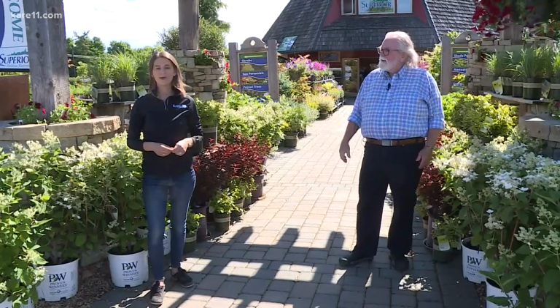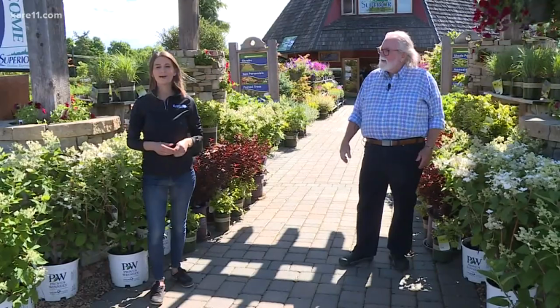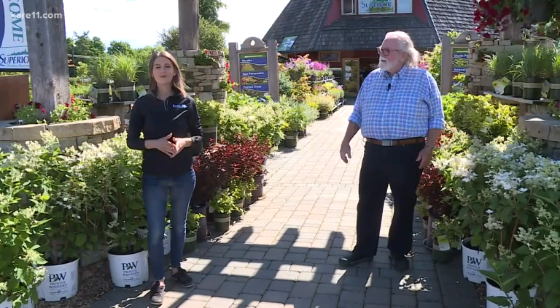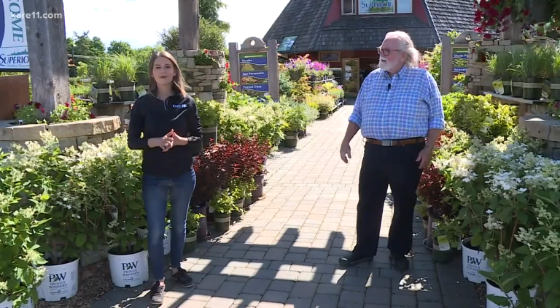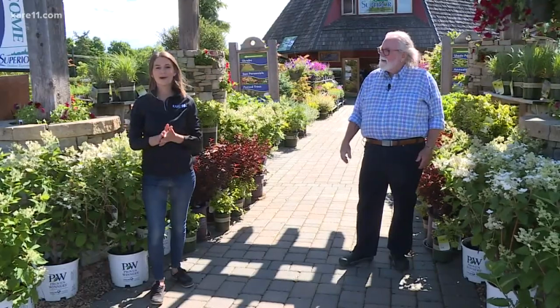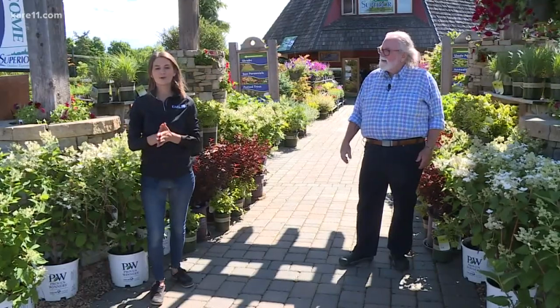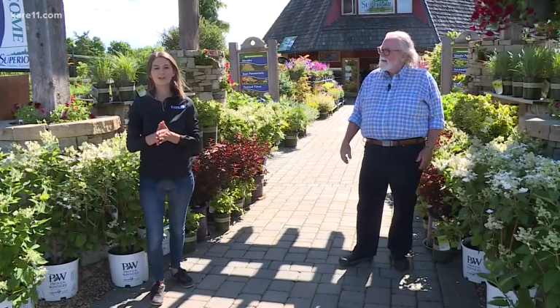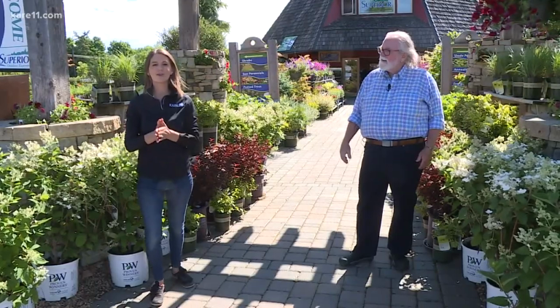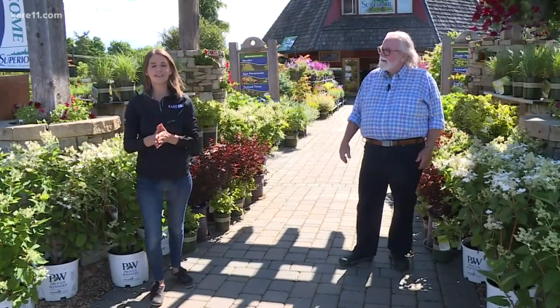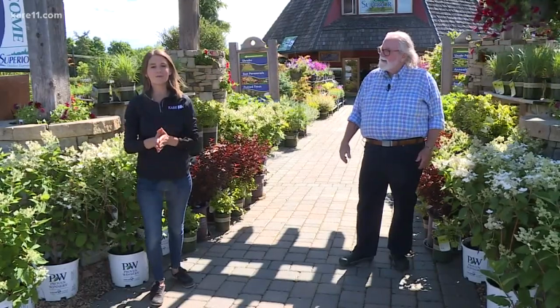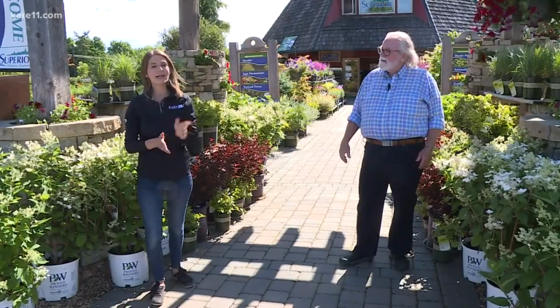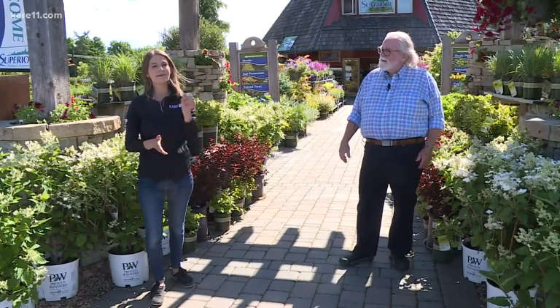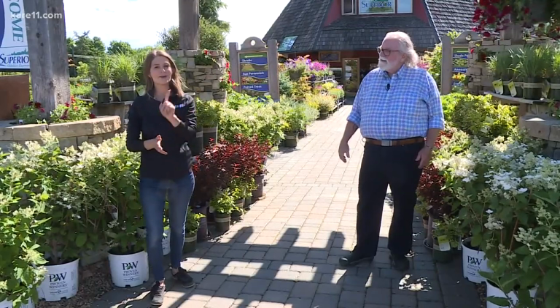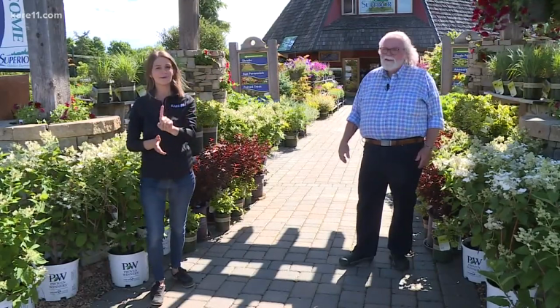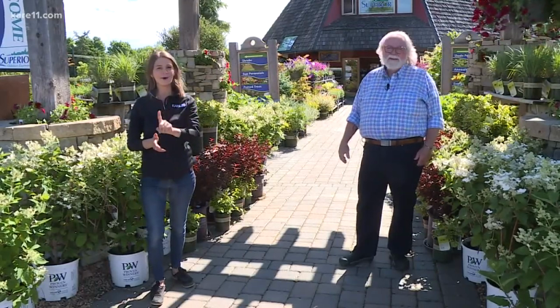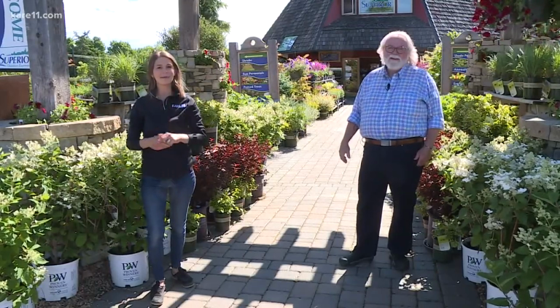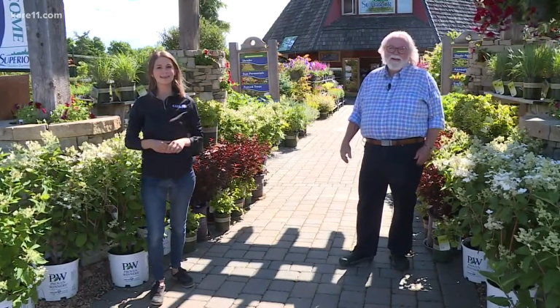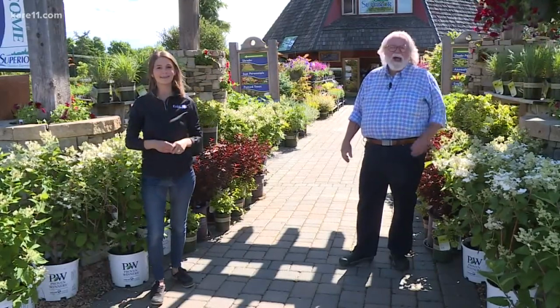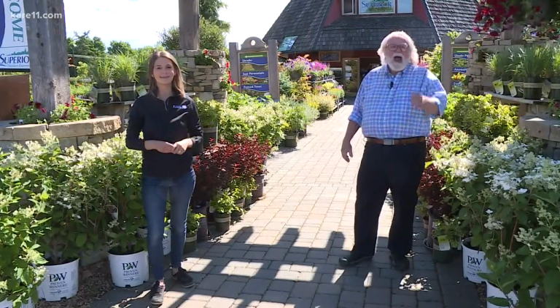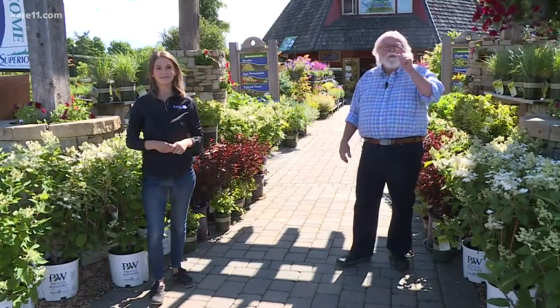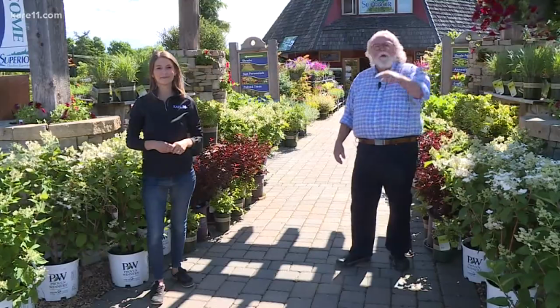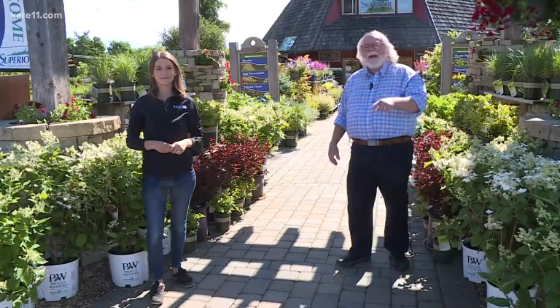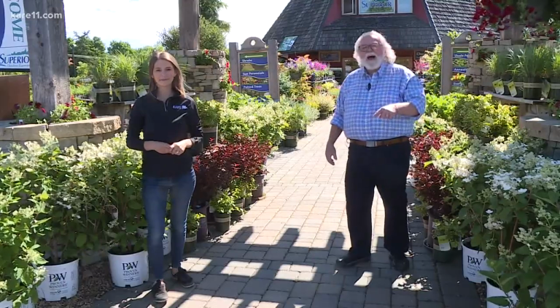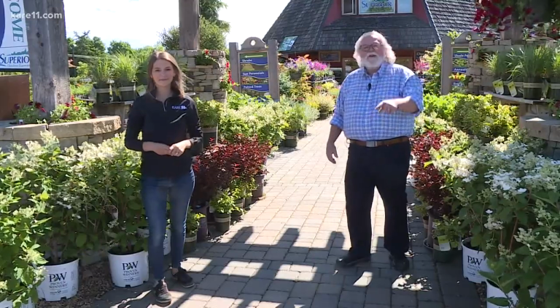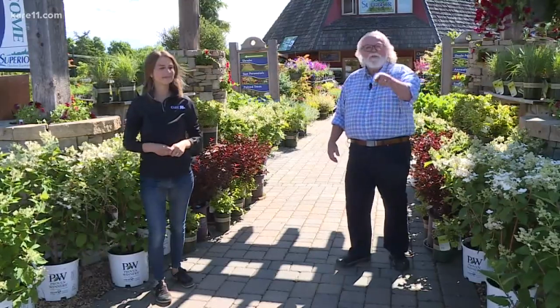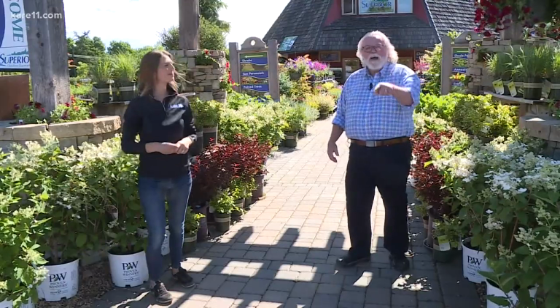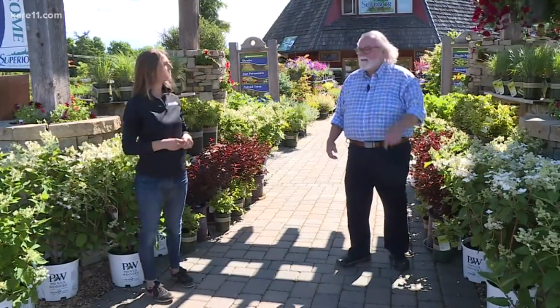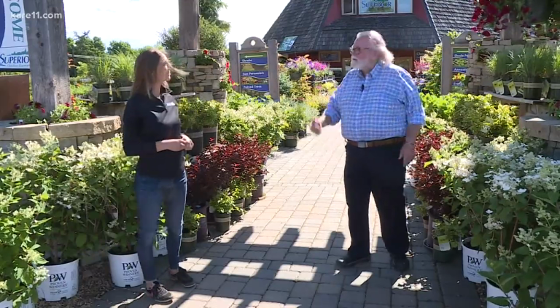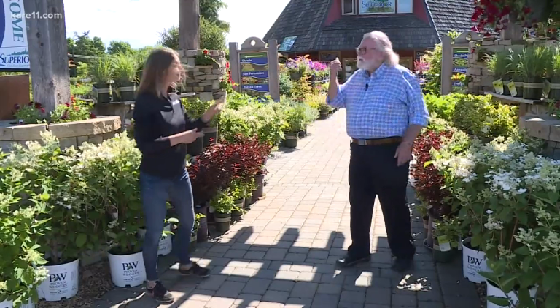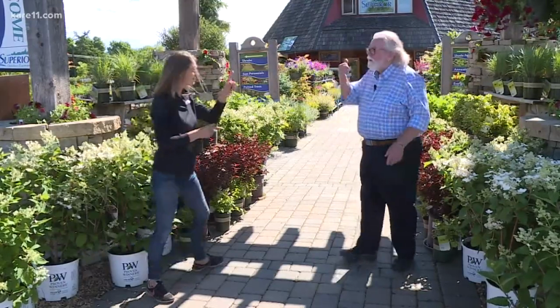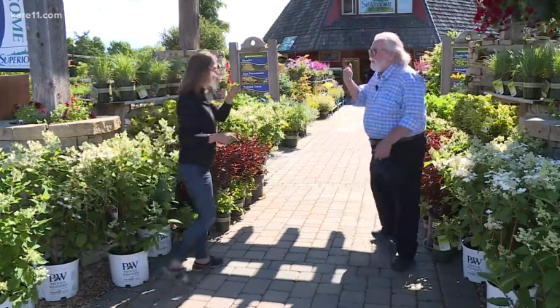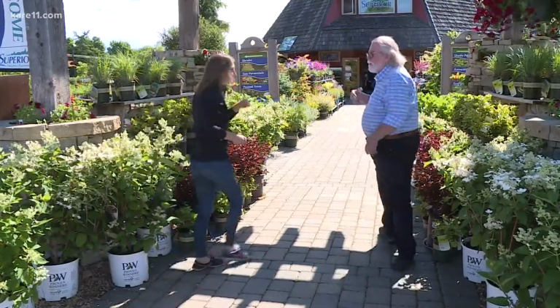We're here at Superior Outdoor Expressions and we came here for one plant and the one guy who found it. Let's go look for him.